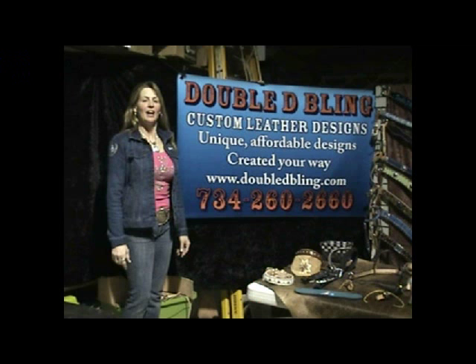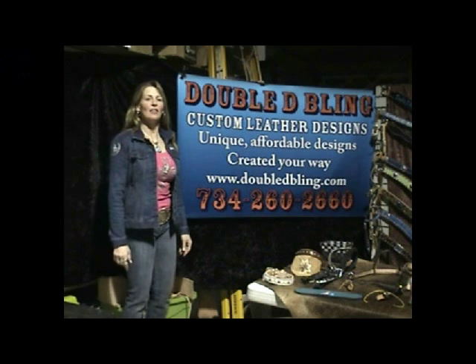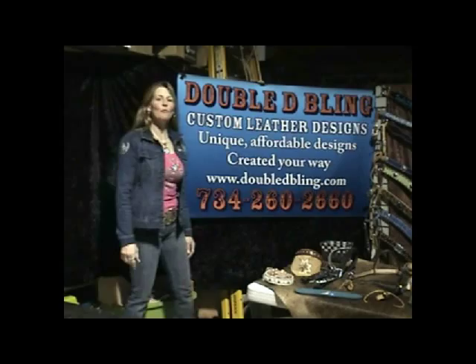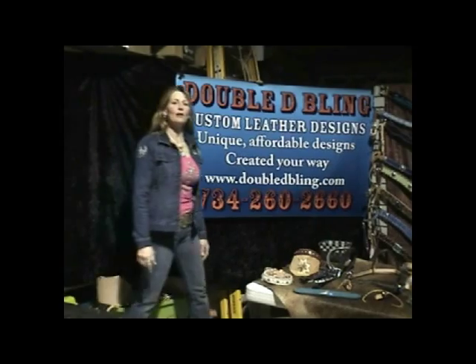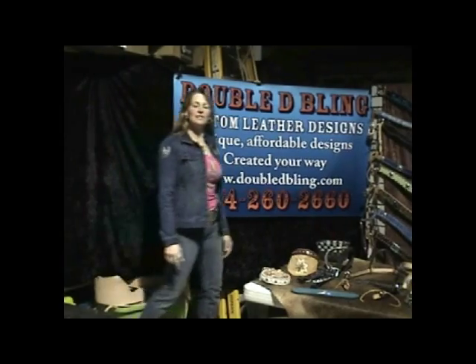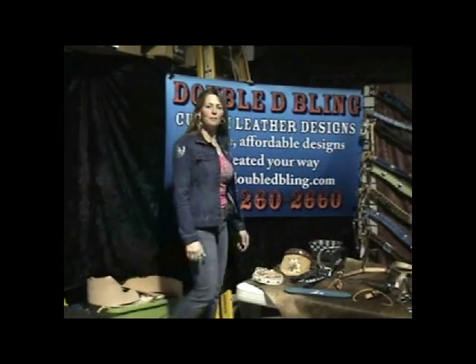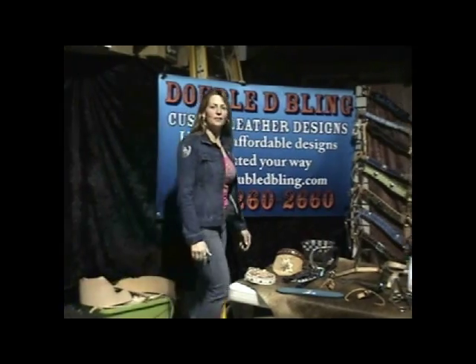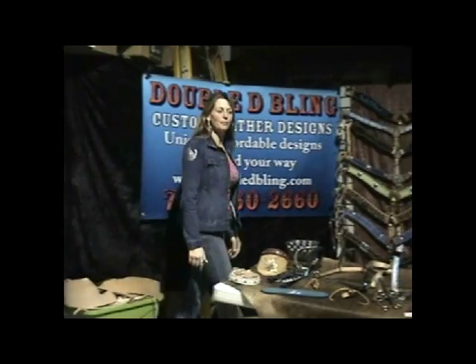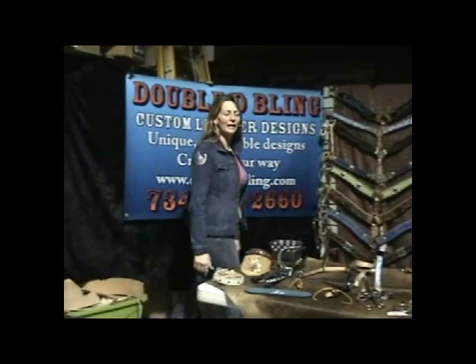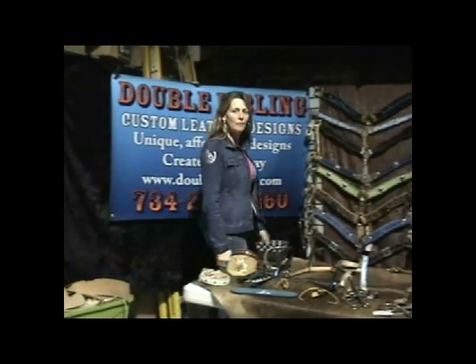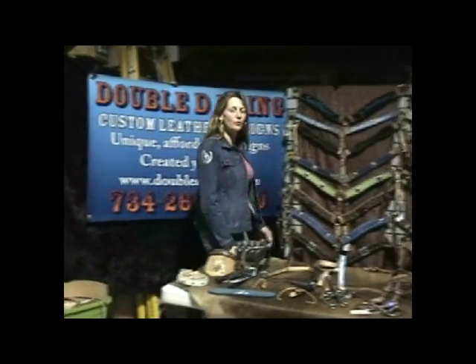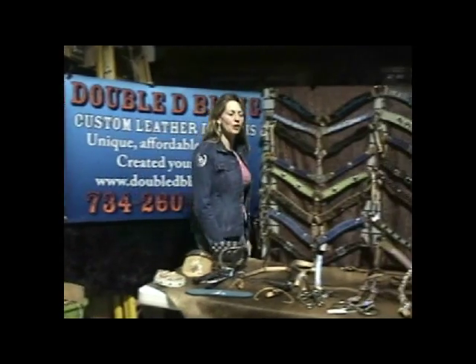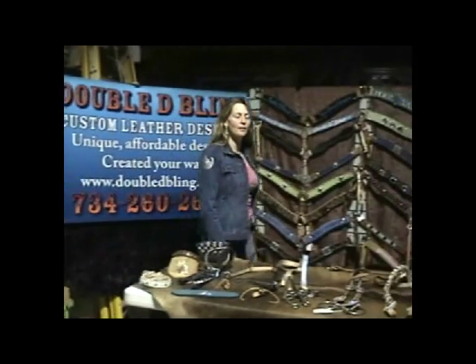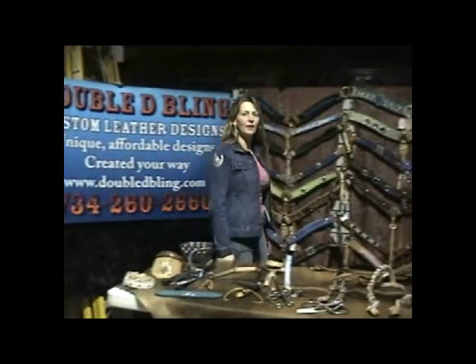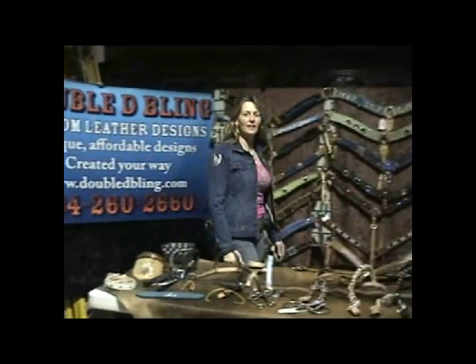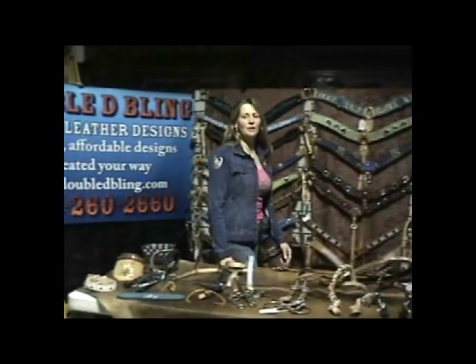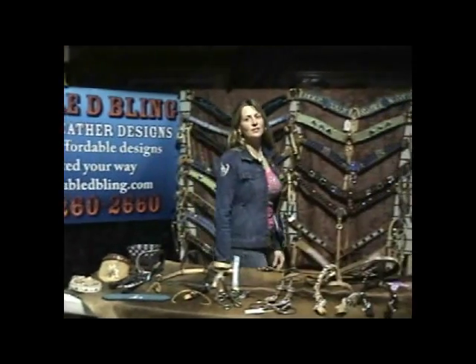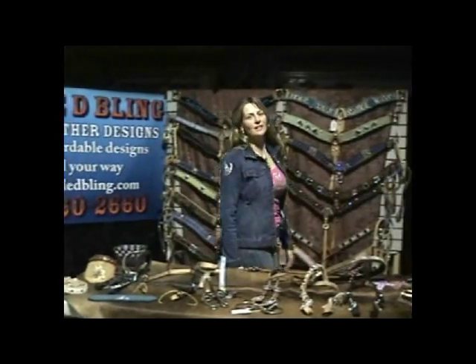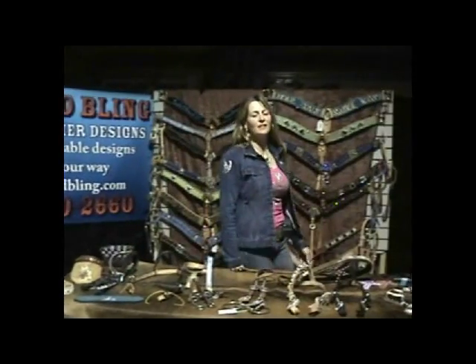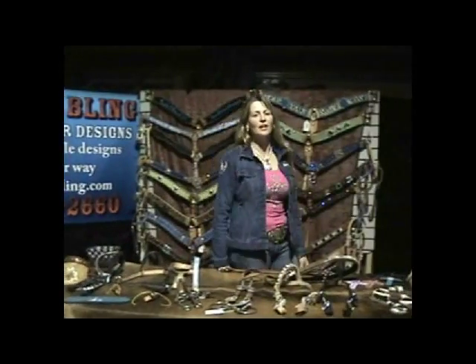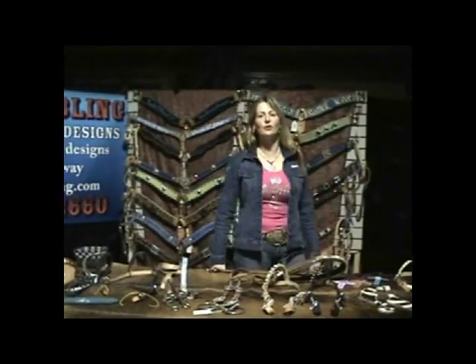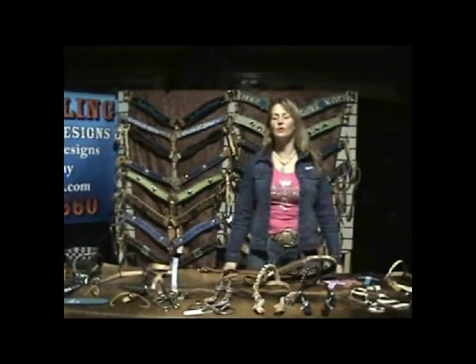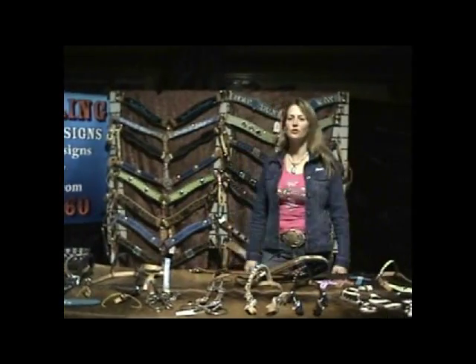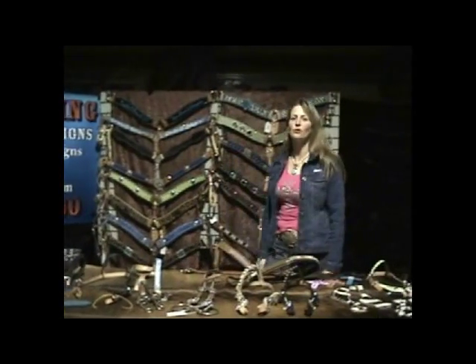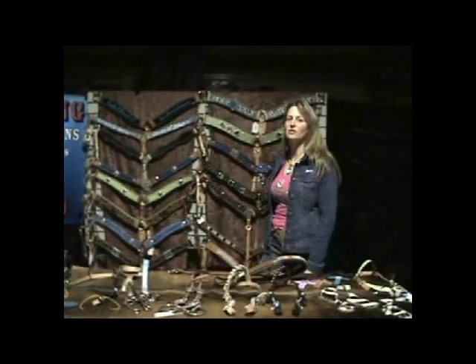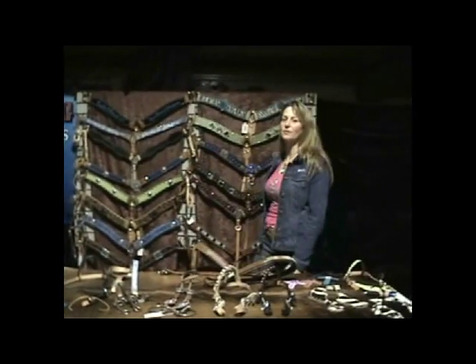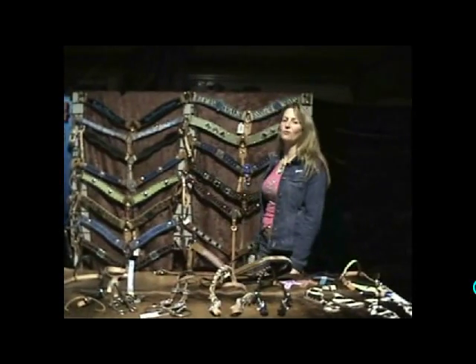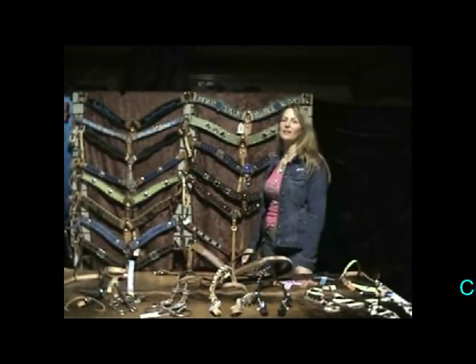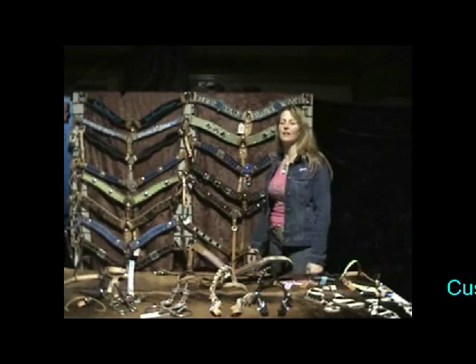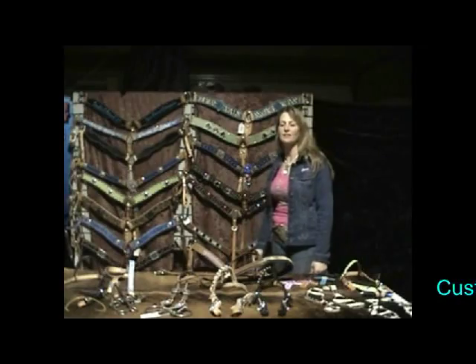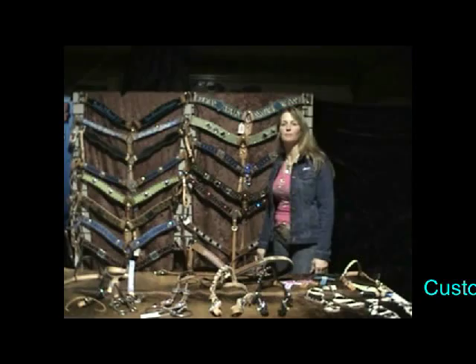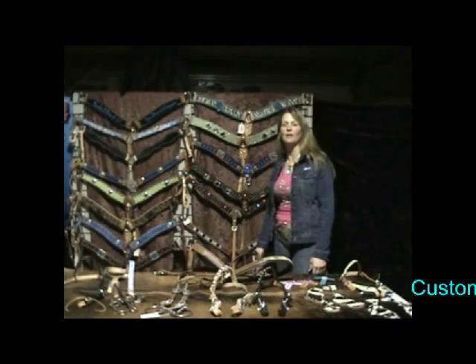Hello and welcome to Double D Bling. I'm owner Dawn McCarty and I'm here today to tell you and show you some of the unique custom leather product designs that we make and create for people all over the country.